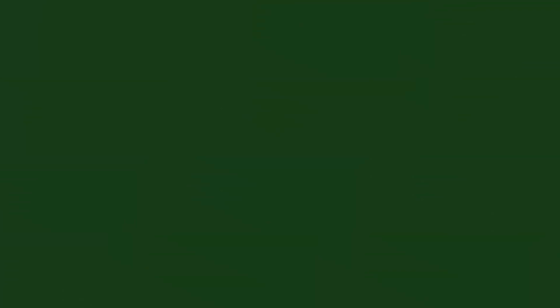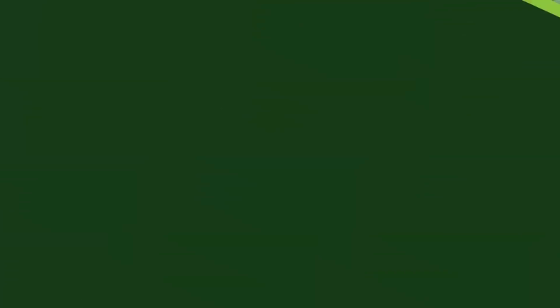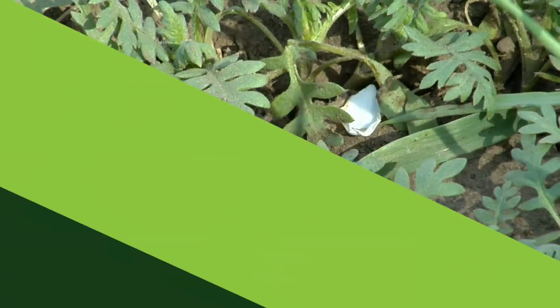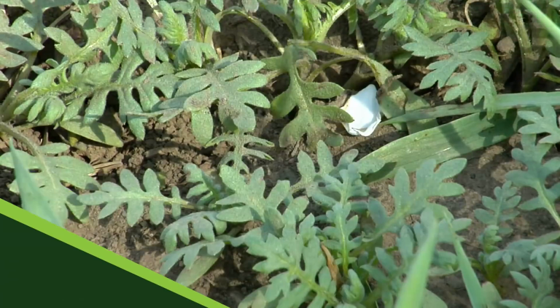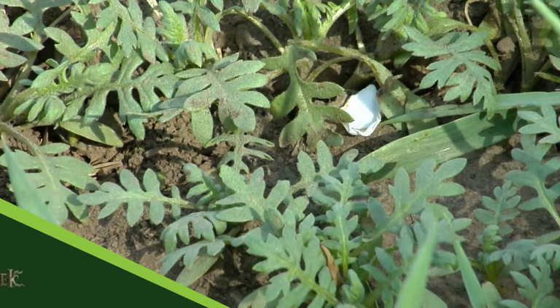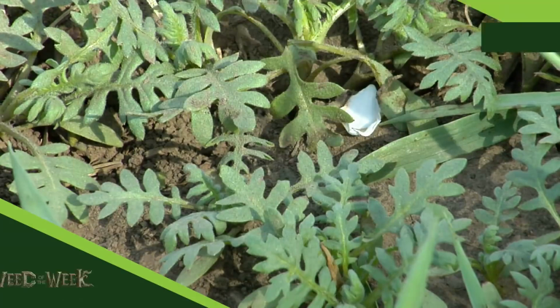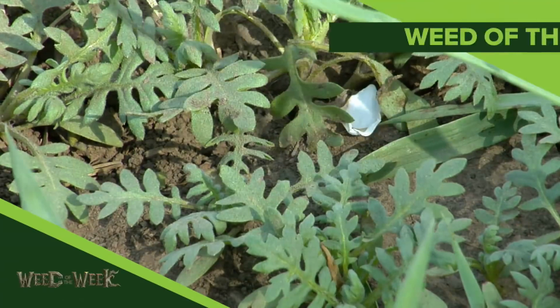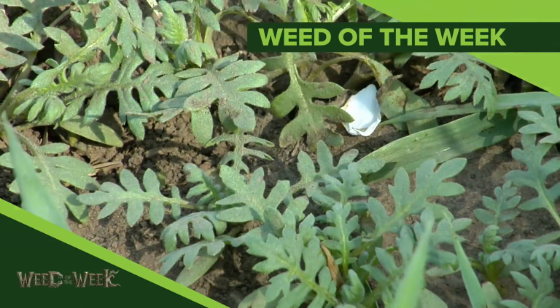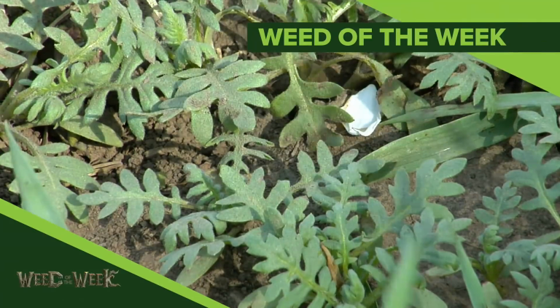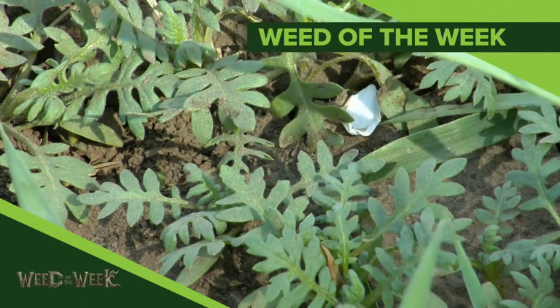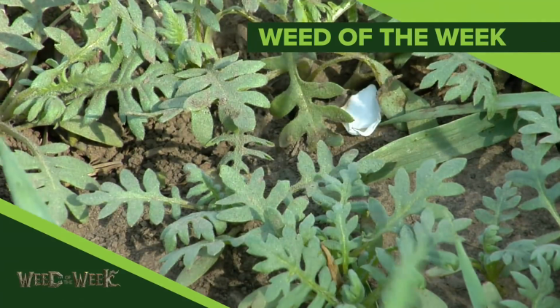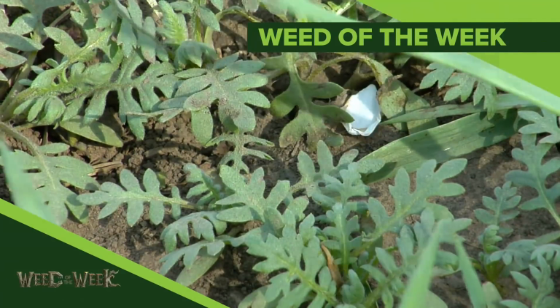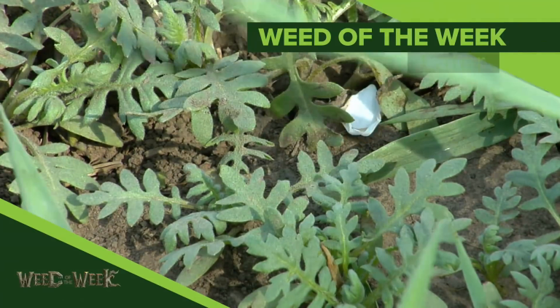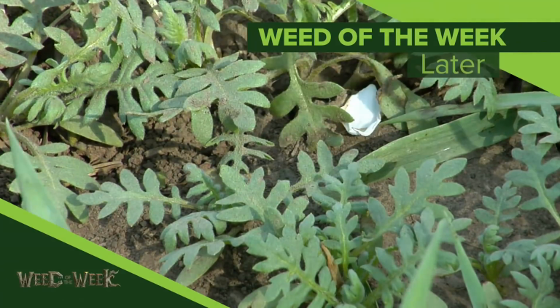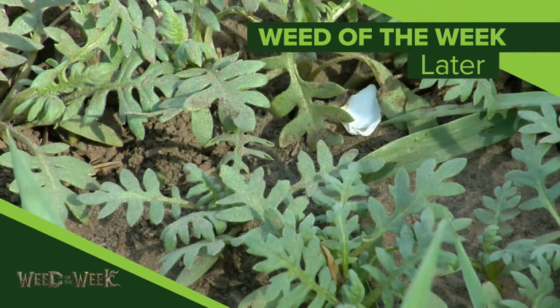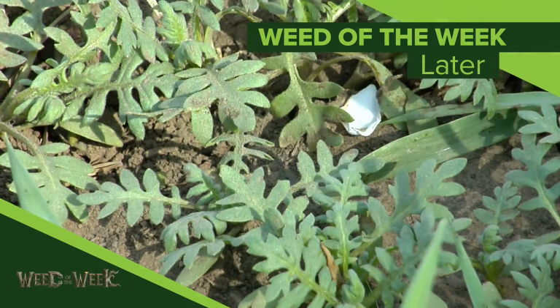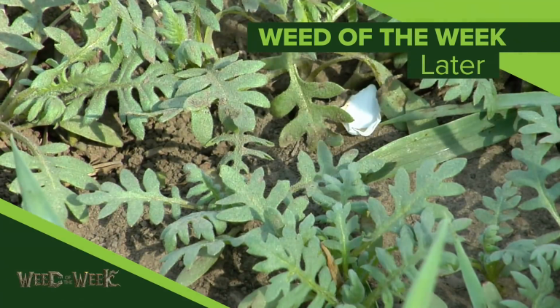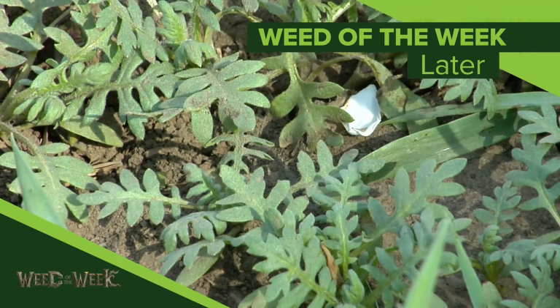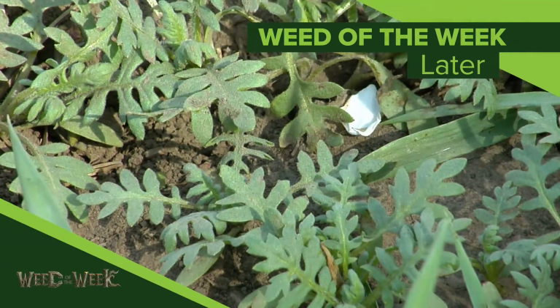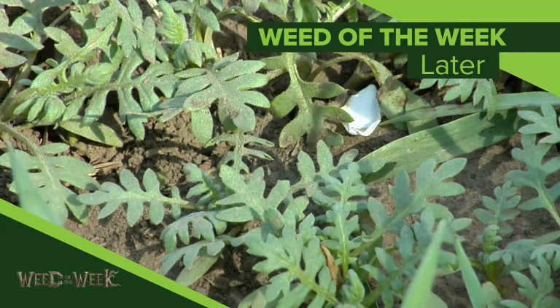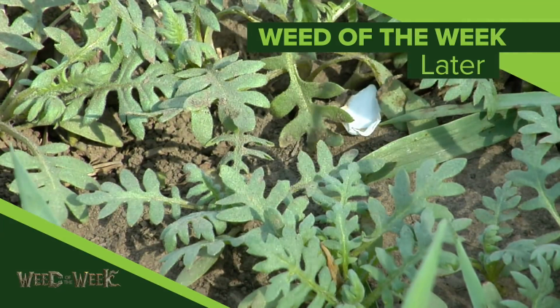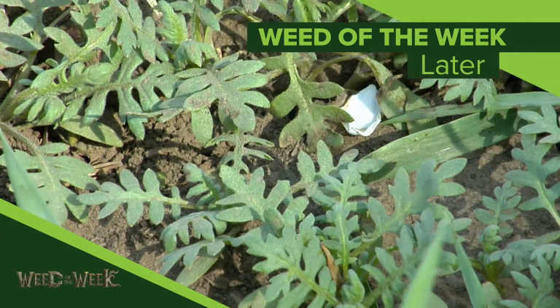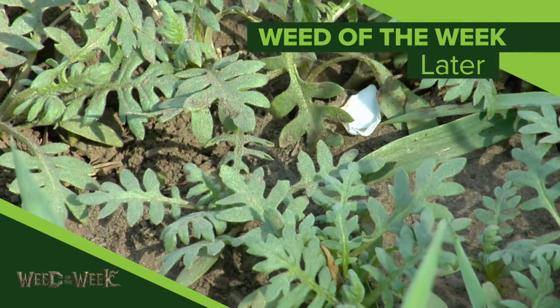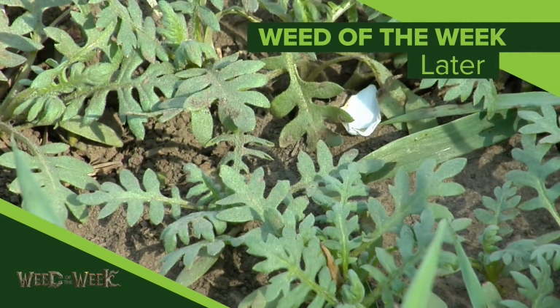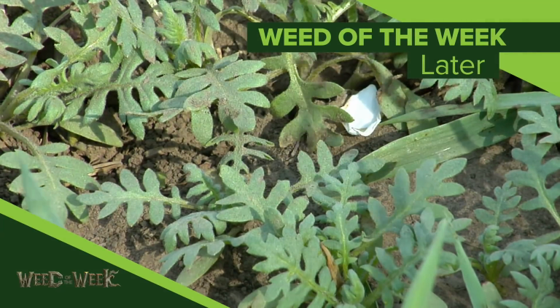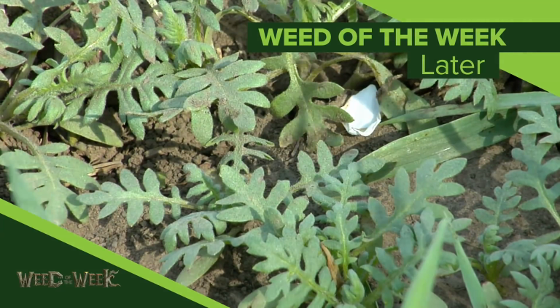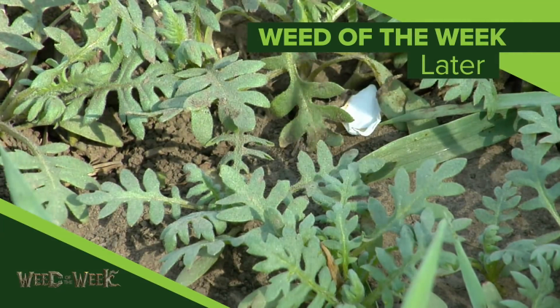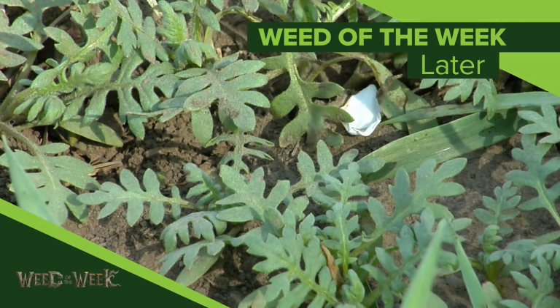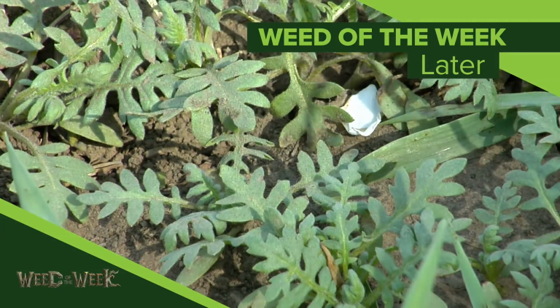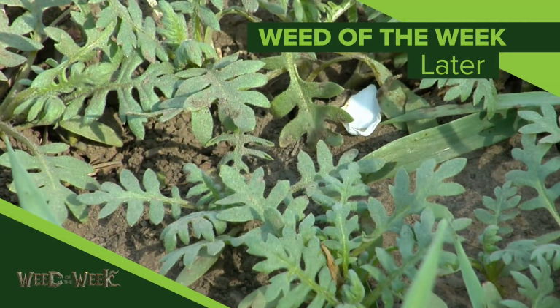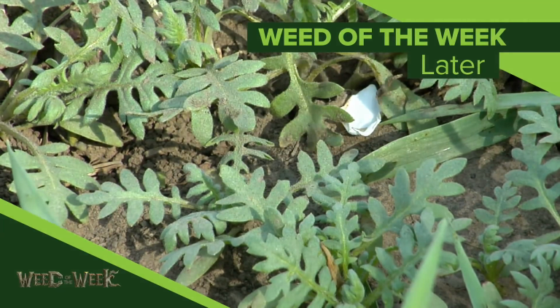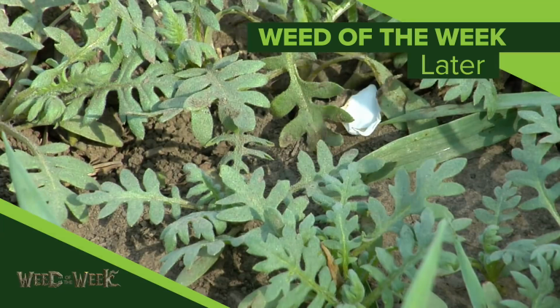And don't forget to control weeds like our Weed of the Week. We'll show you how to stop this tough weed later in the show.